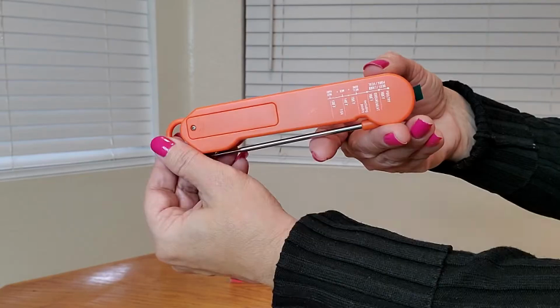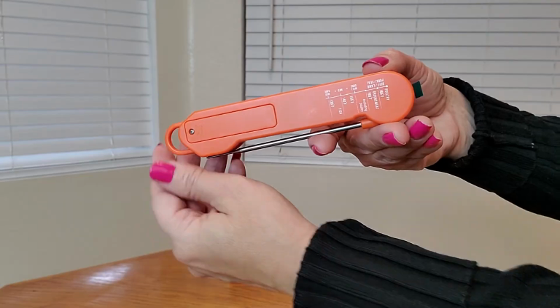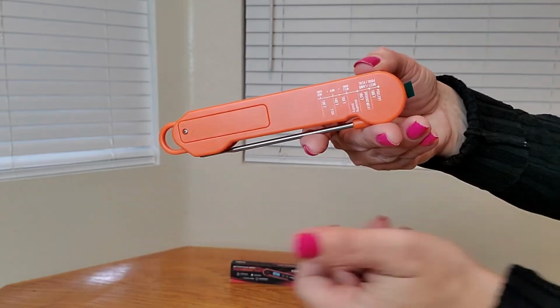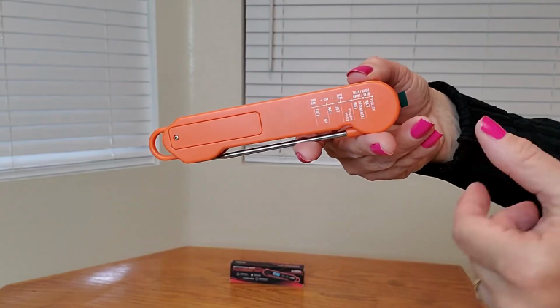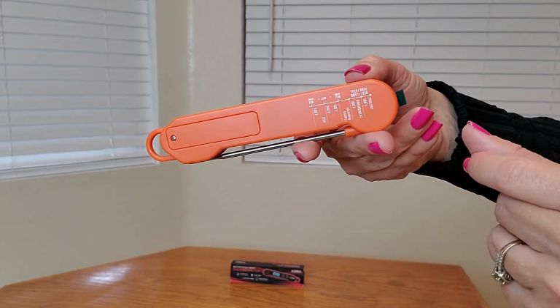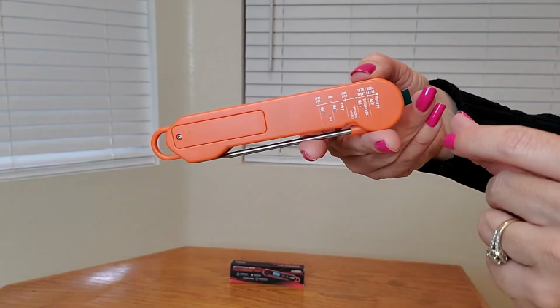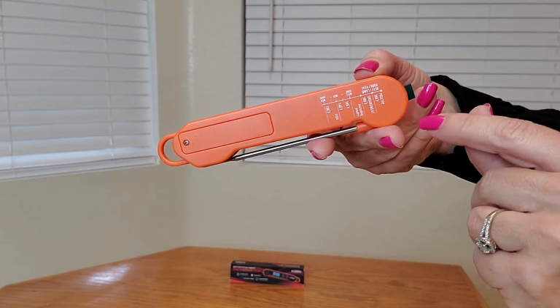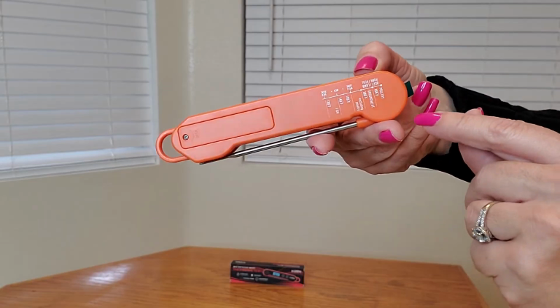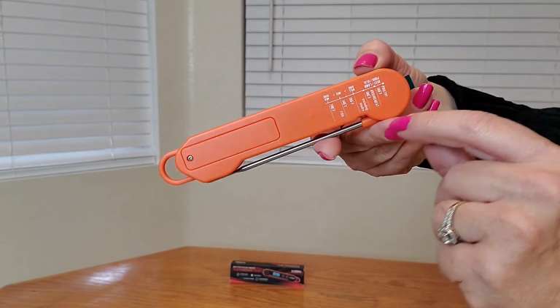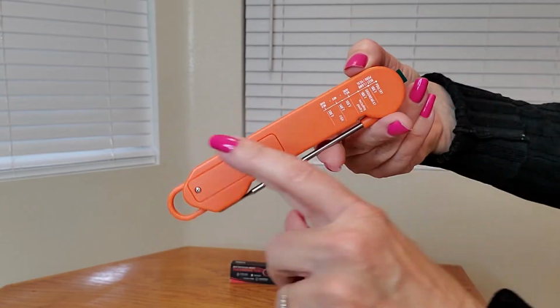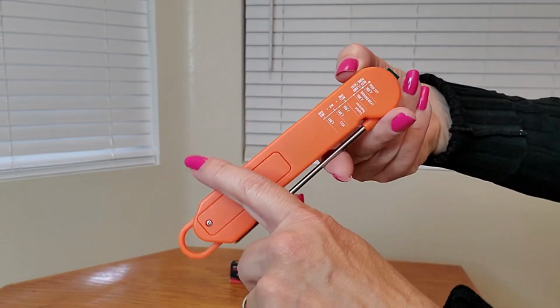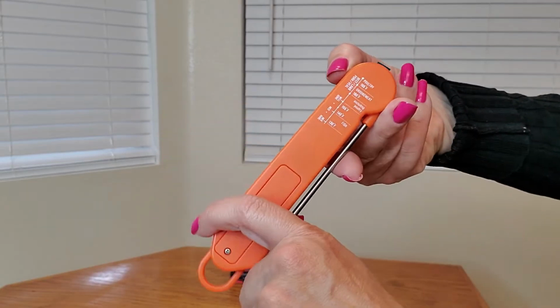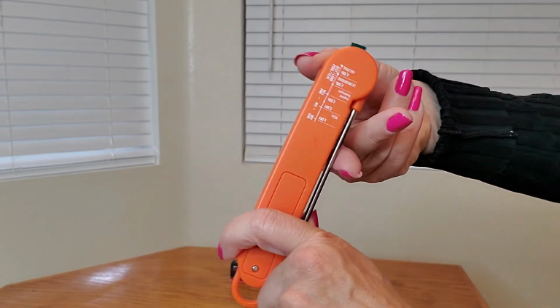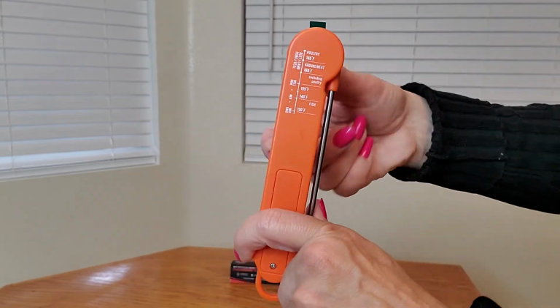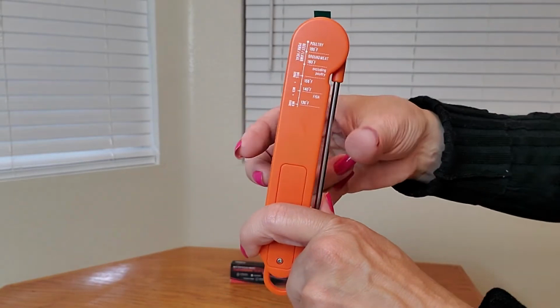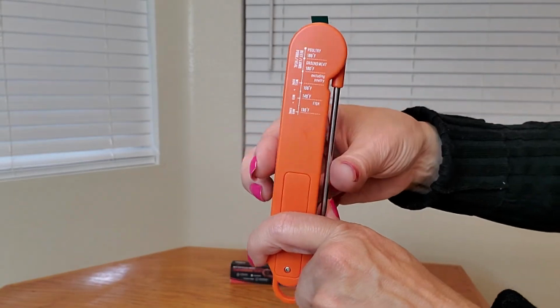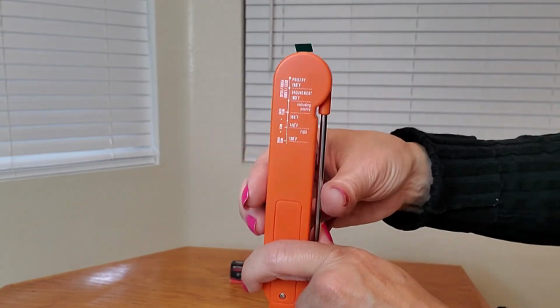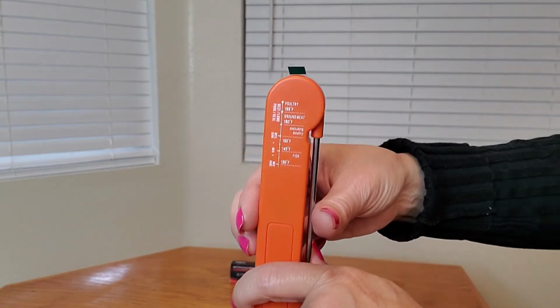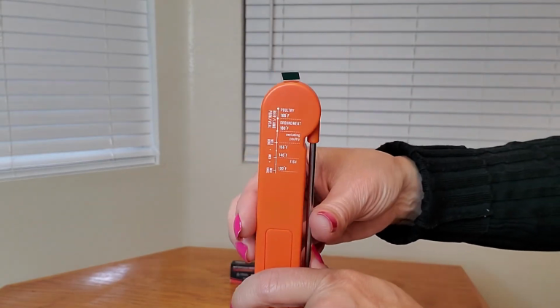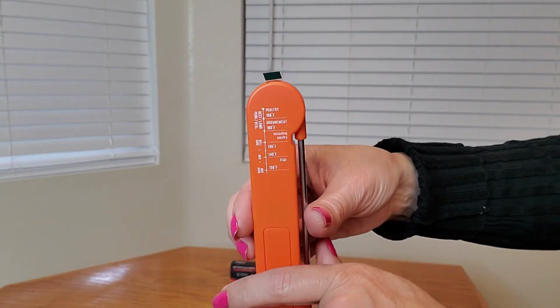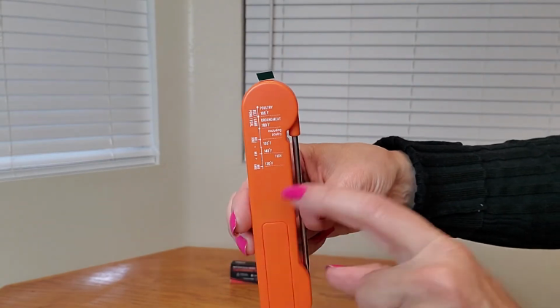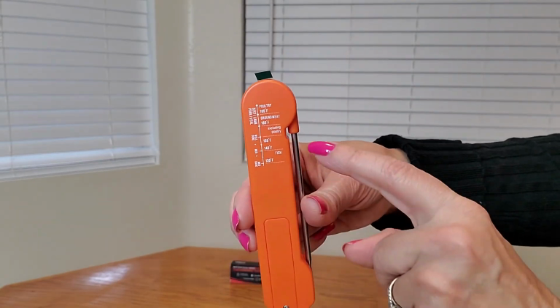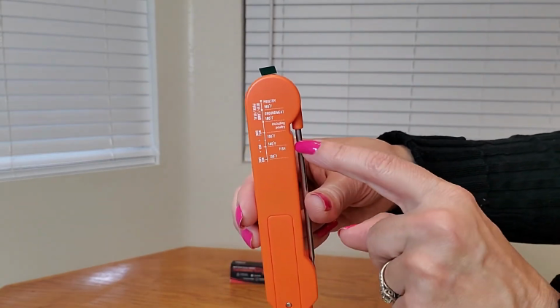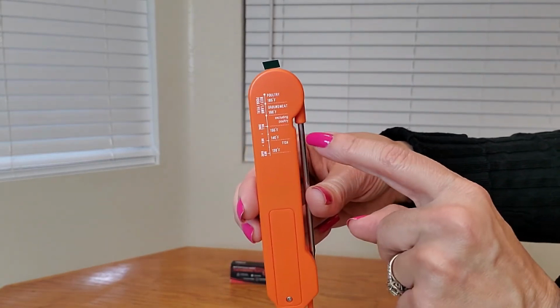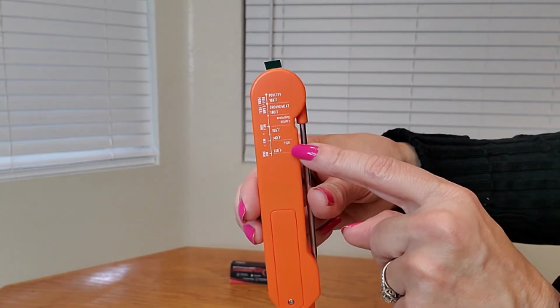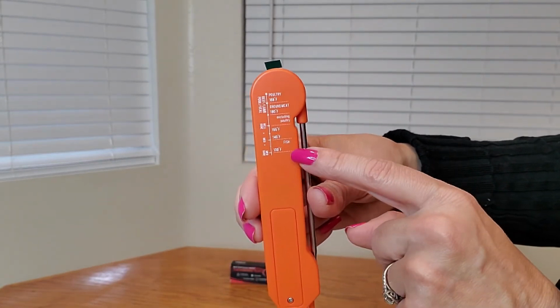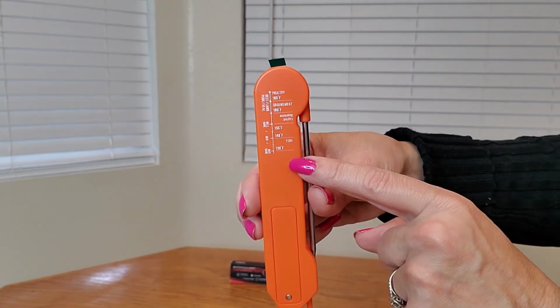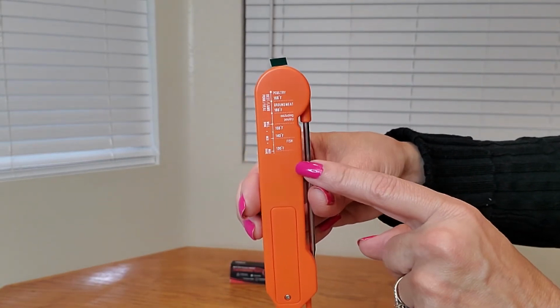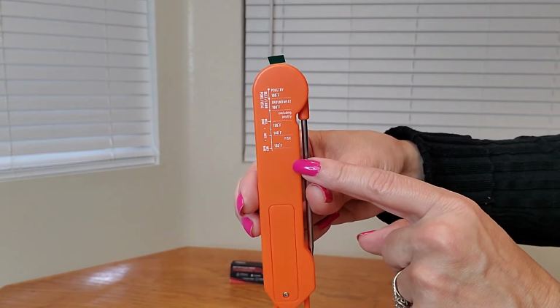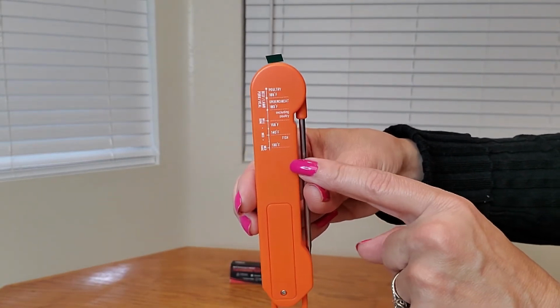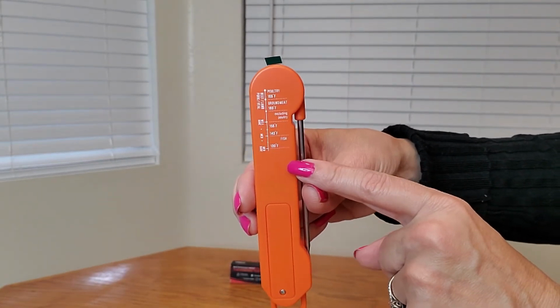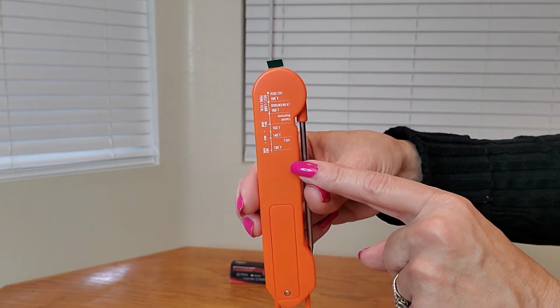This is what the back looks like. As you can see, it has a temperature chart for your cooking needs.